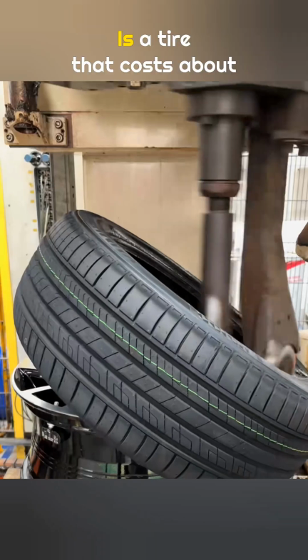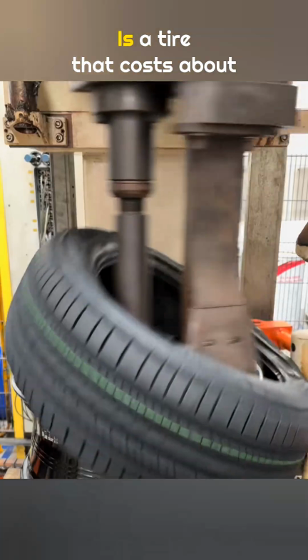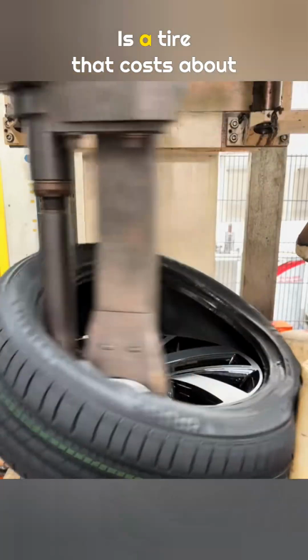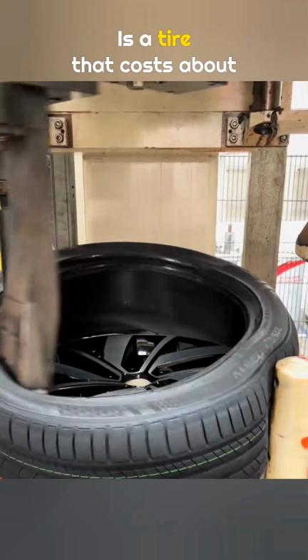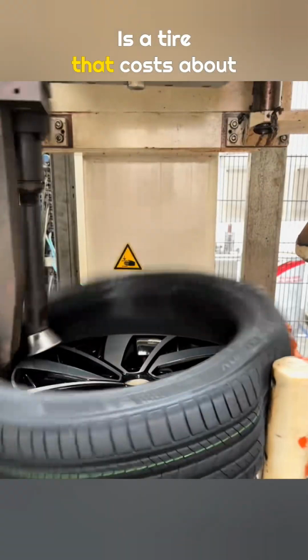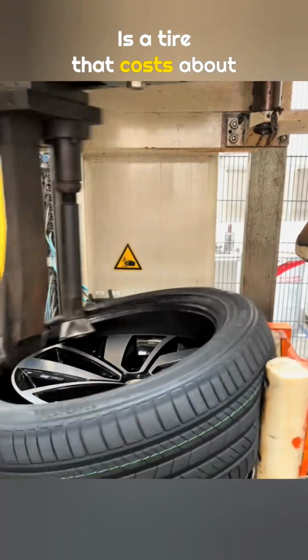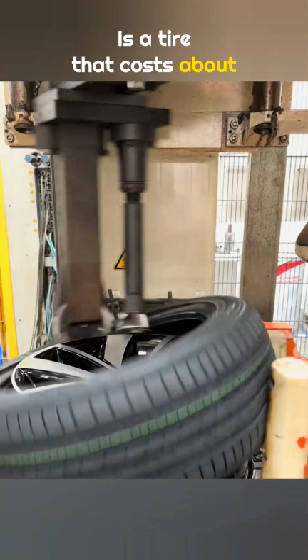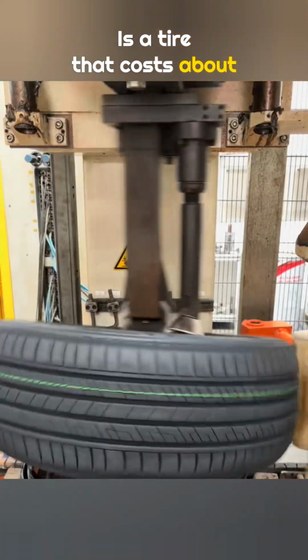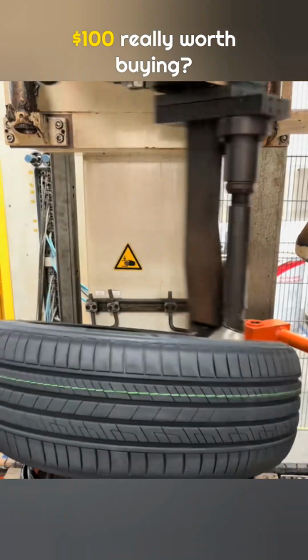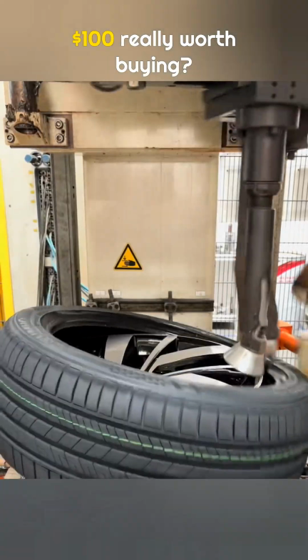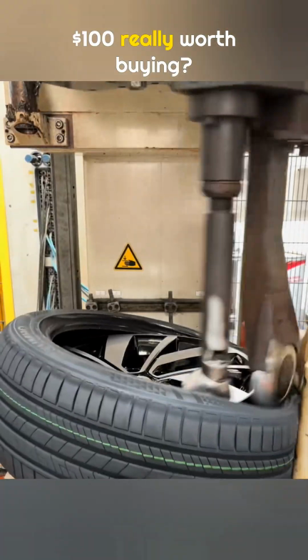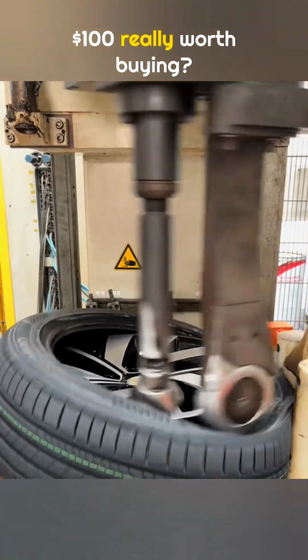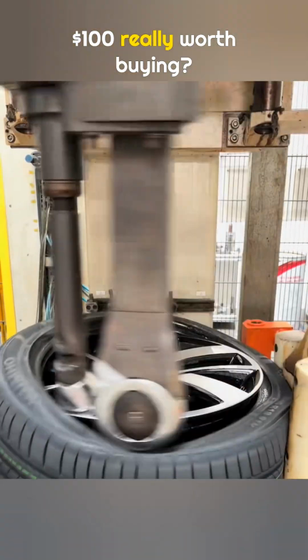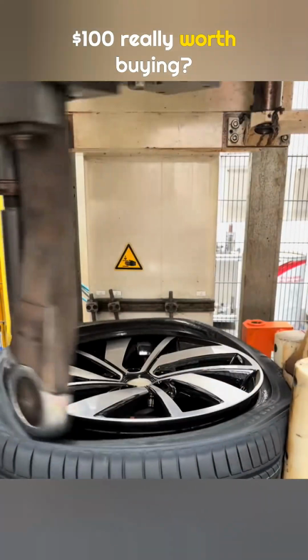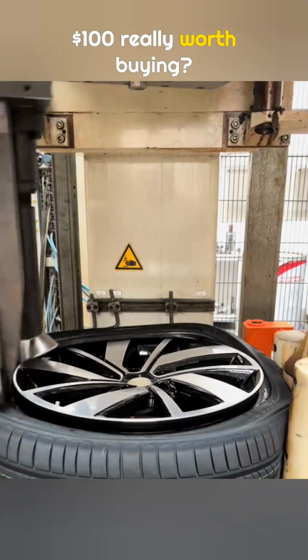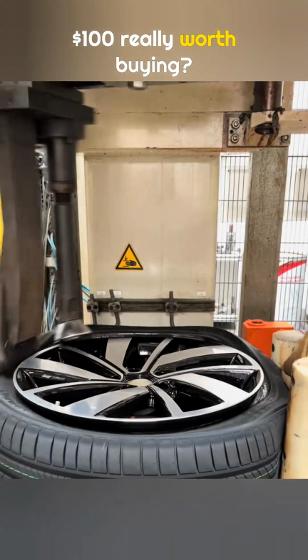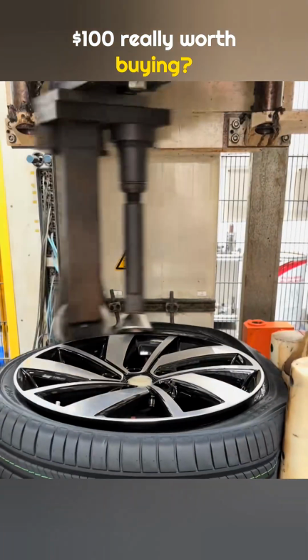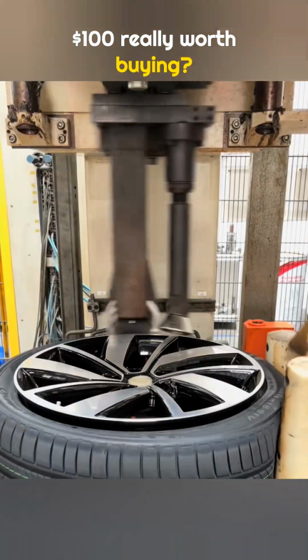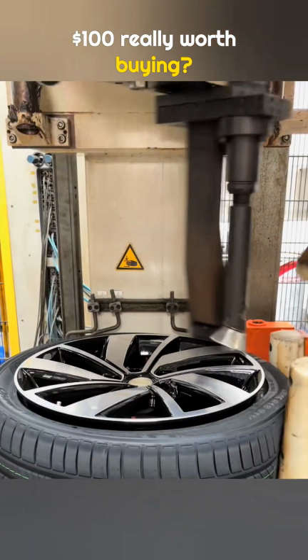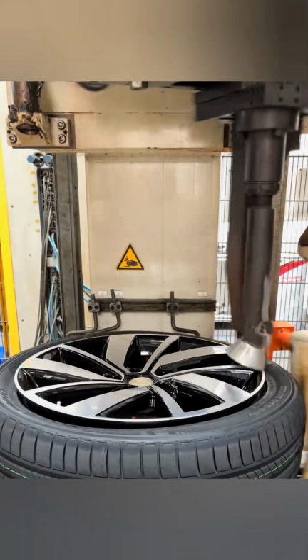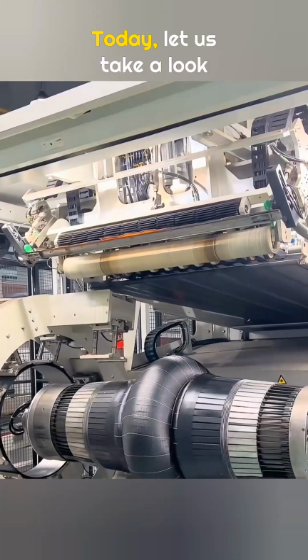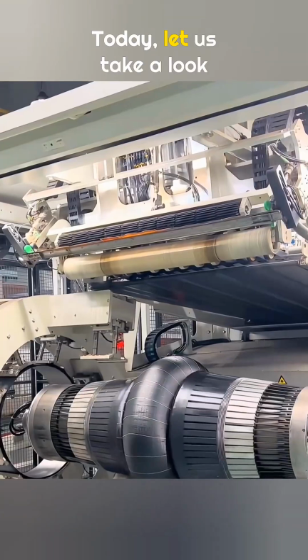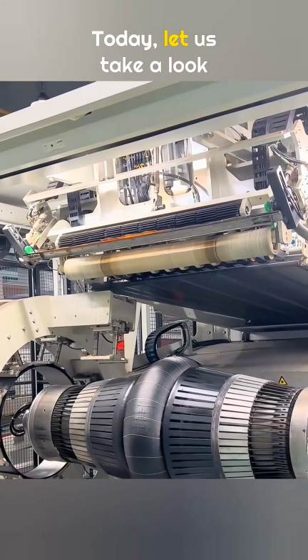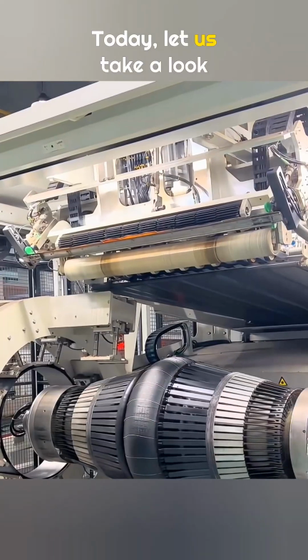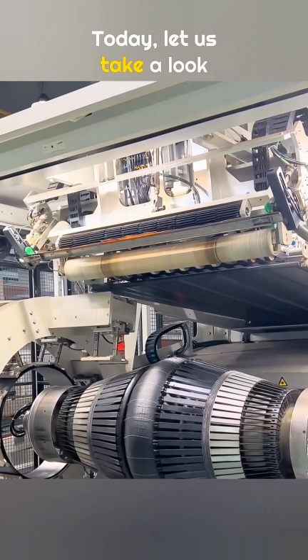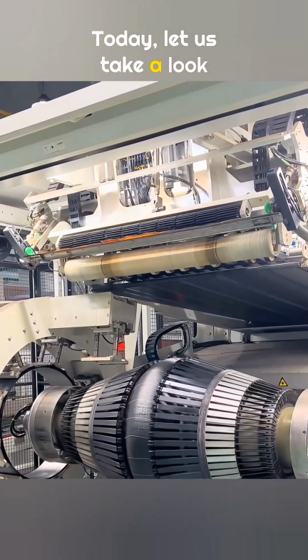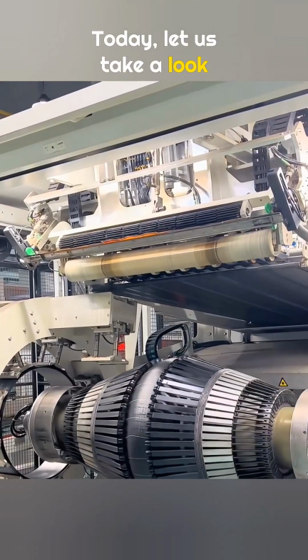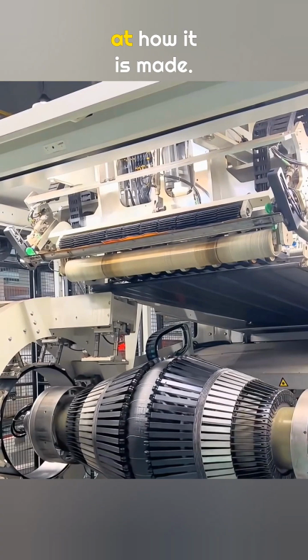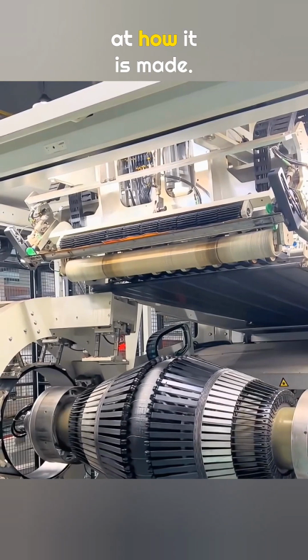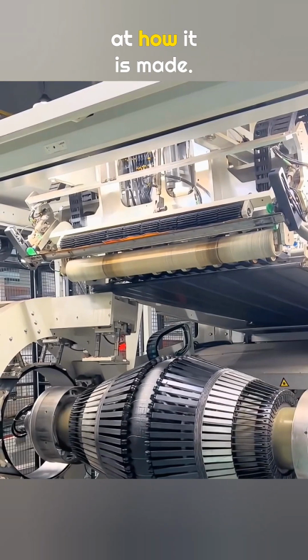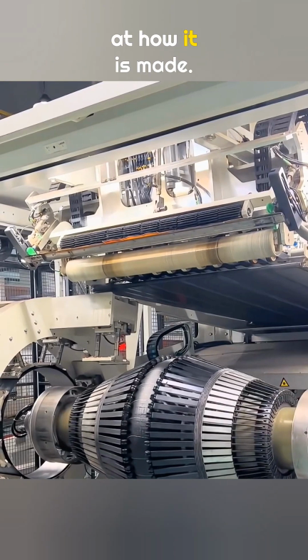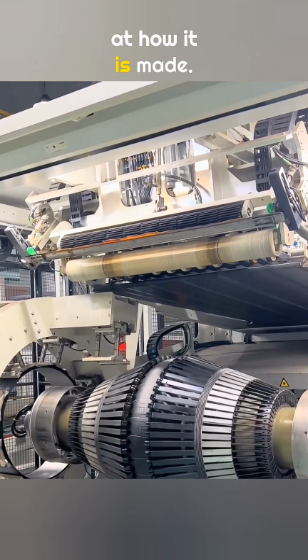Is a tire that costs about $100 really worth buying? Today, let us take a look at how it is made.